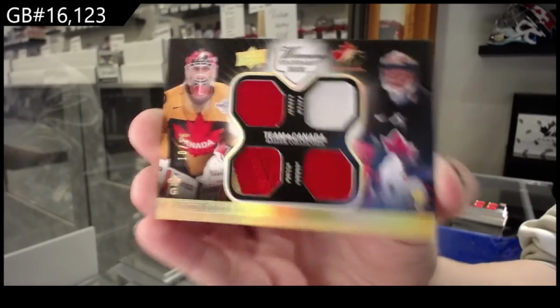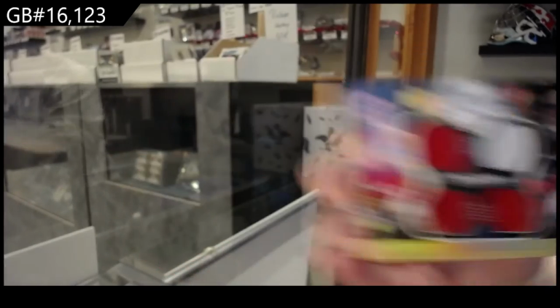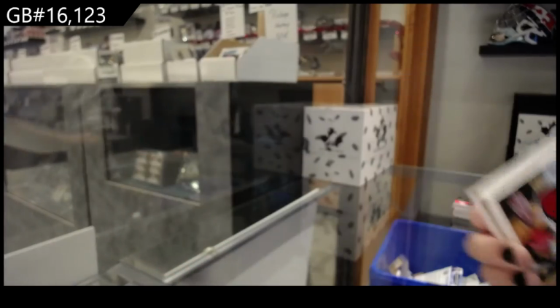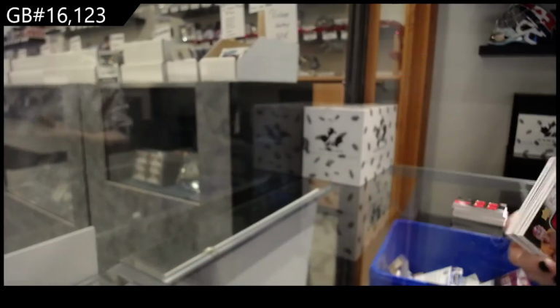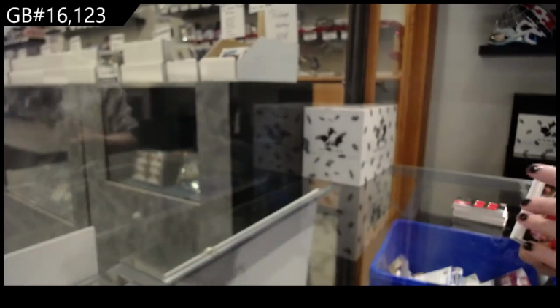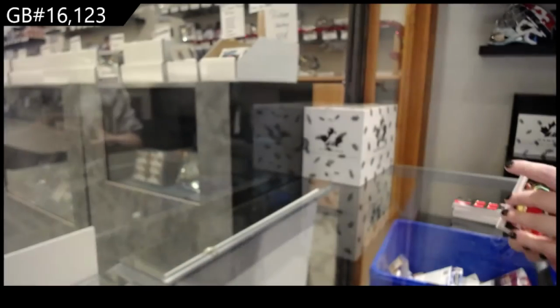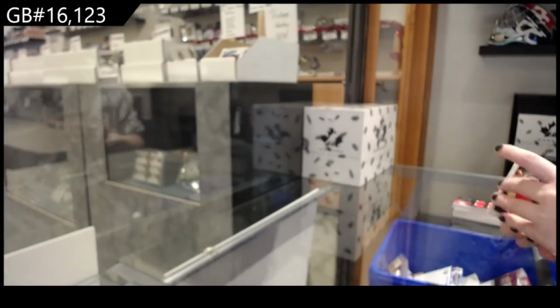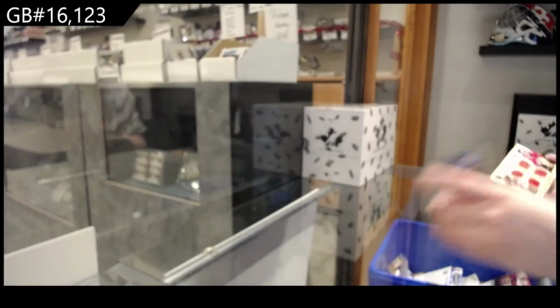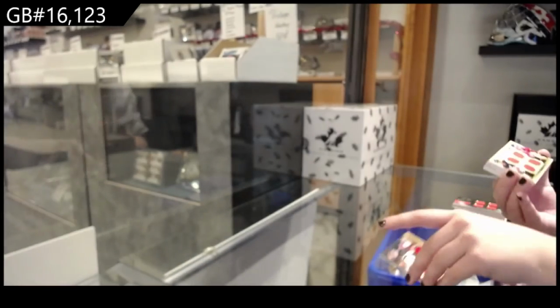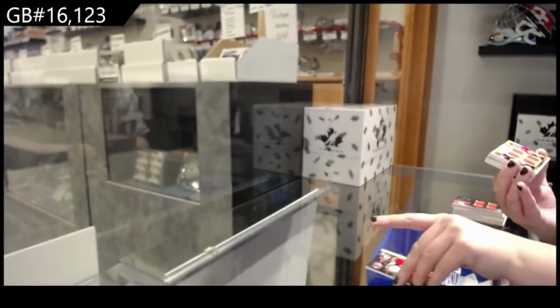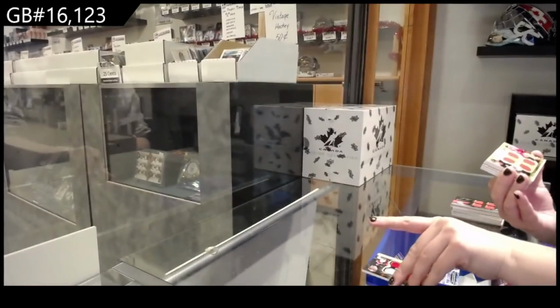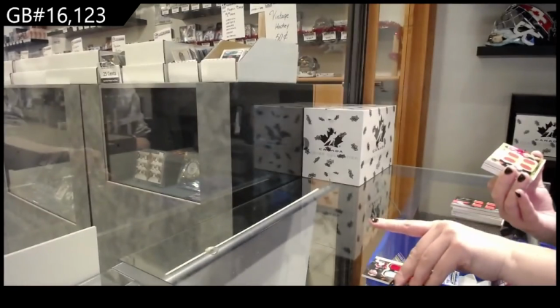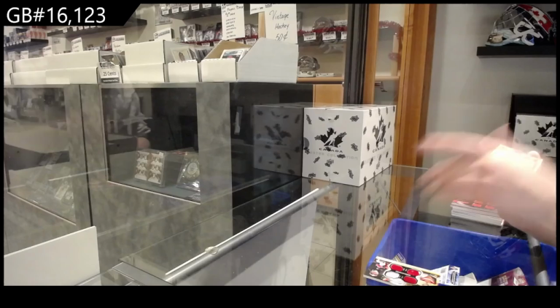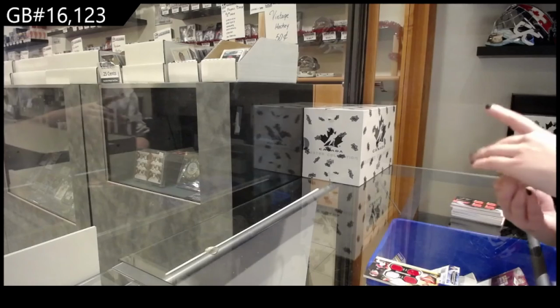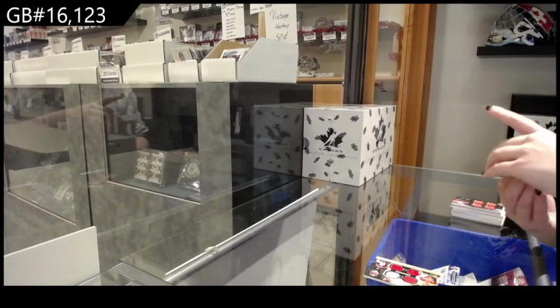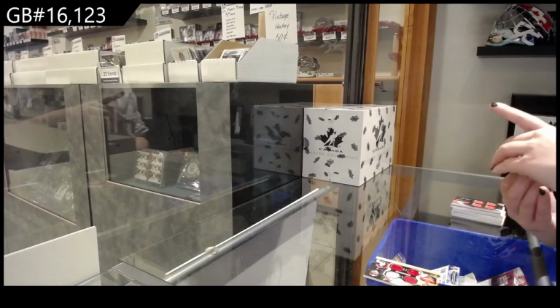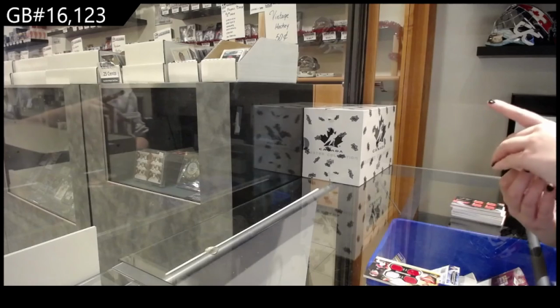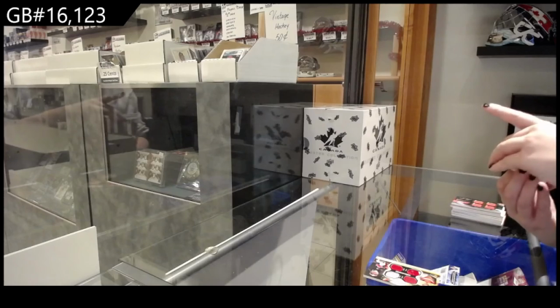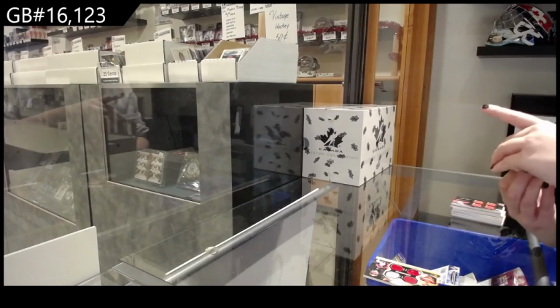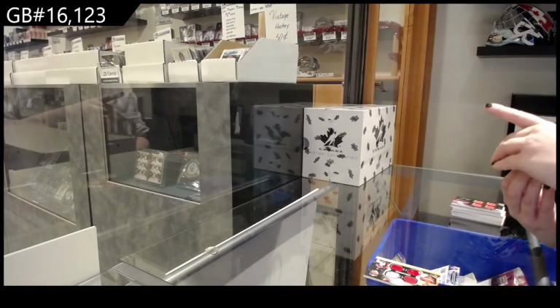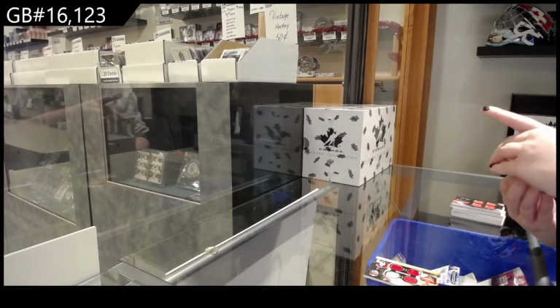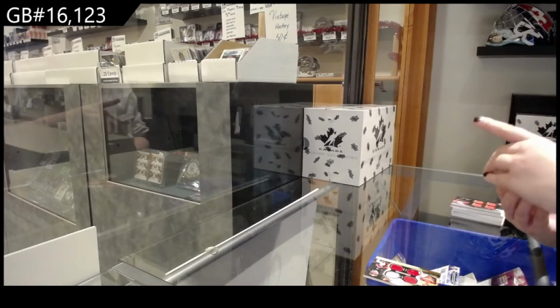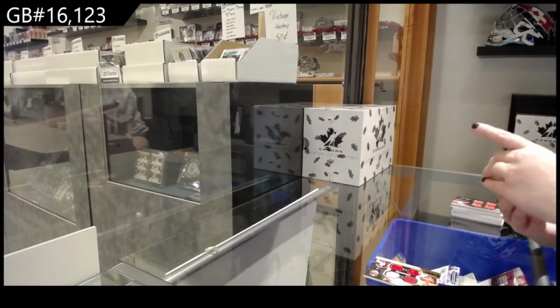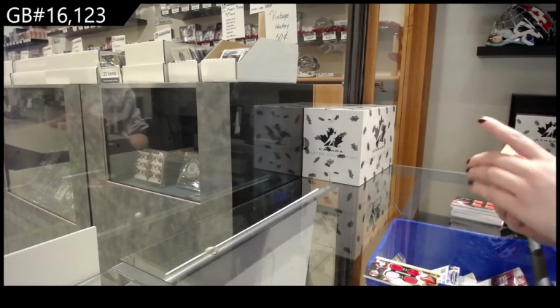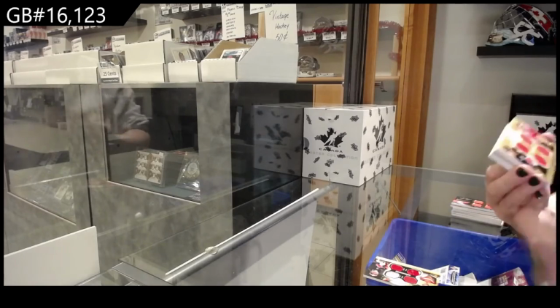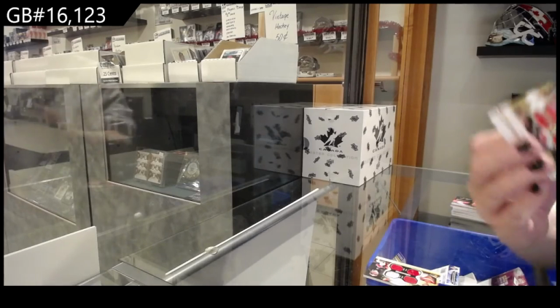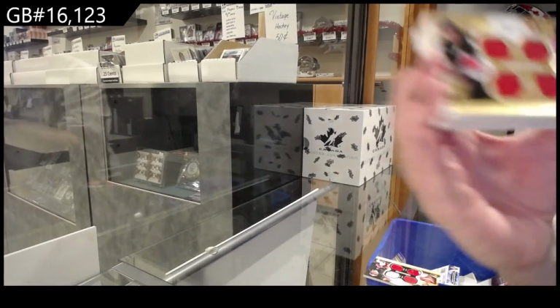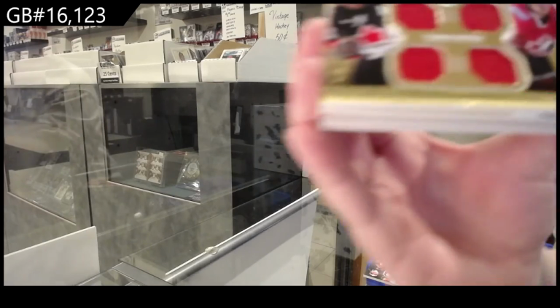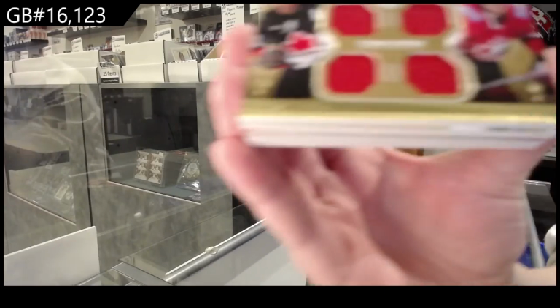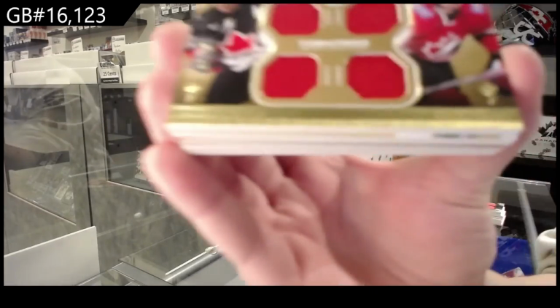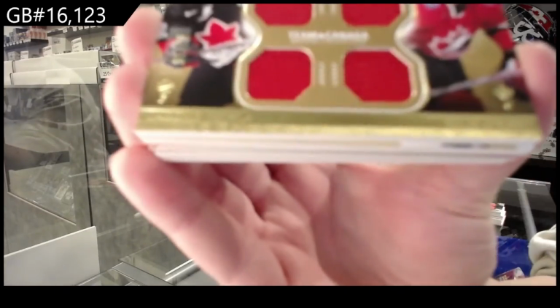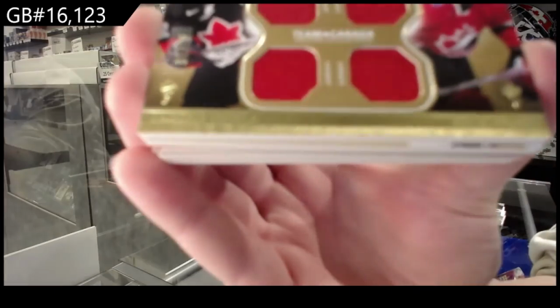I don't think we have a lot of it. Dual jersey of Jarome Iginla and Rick Nash.